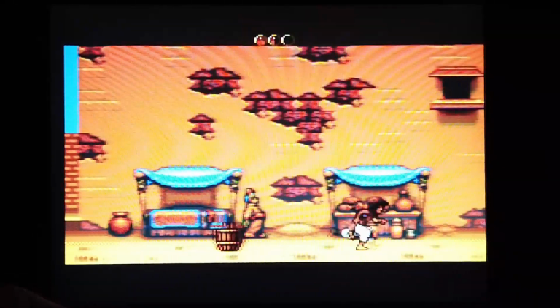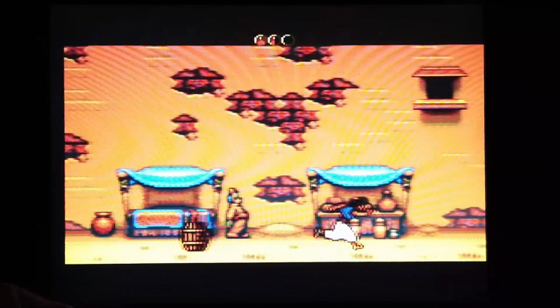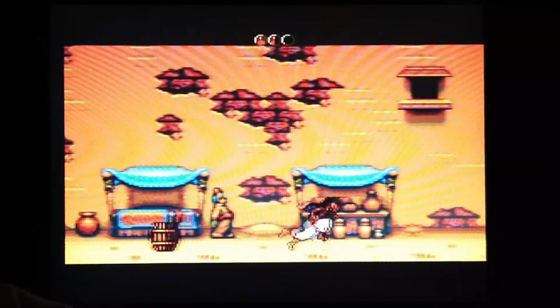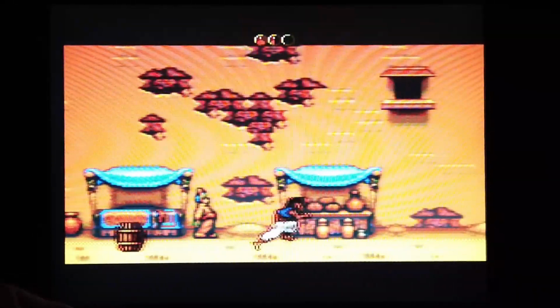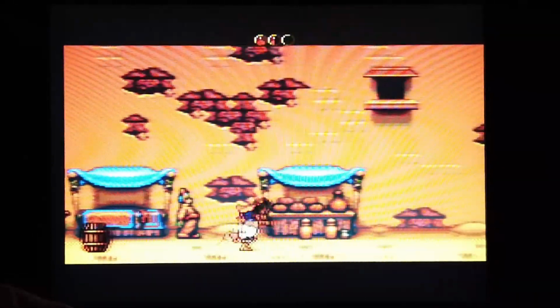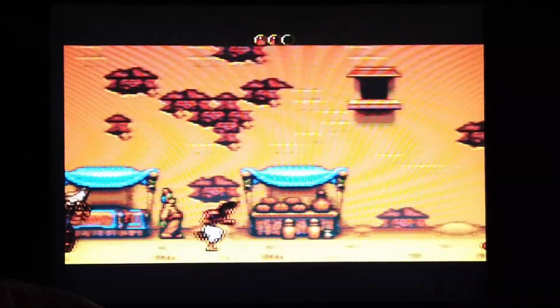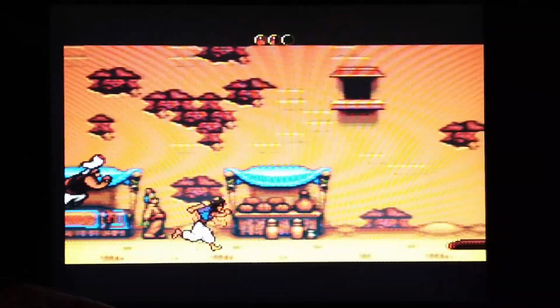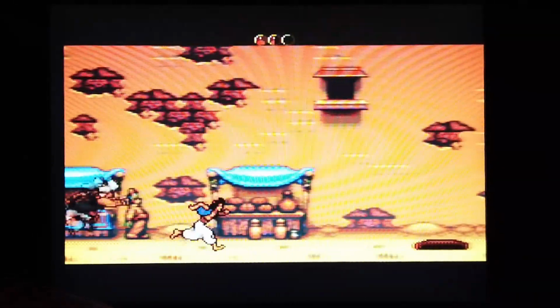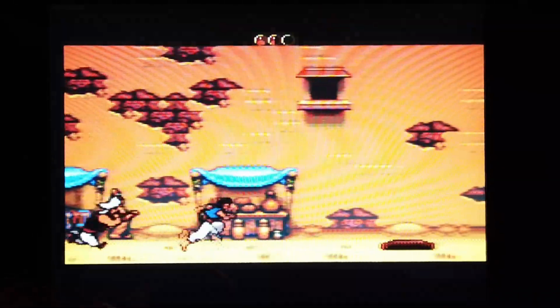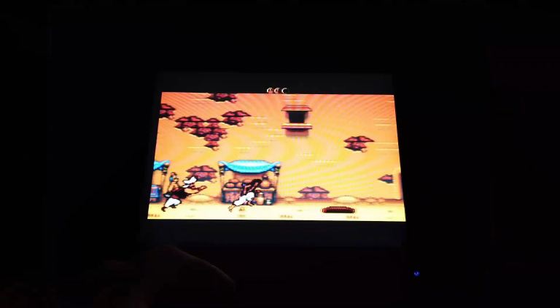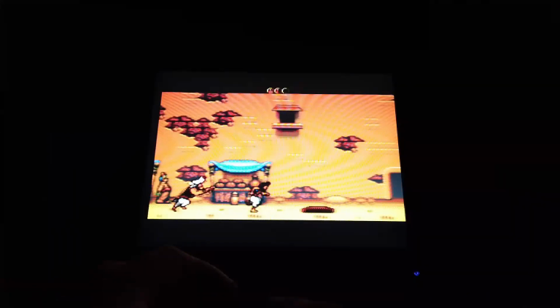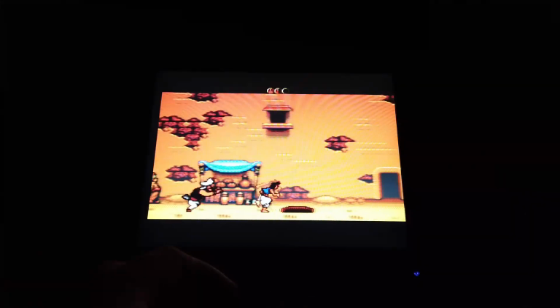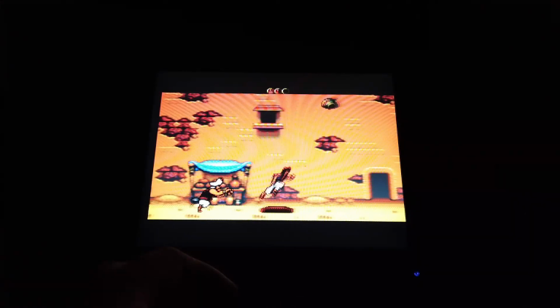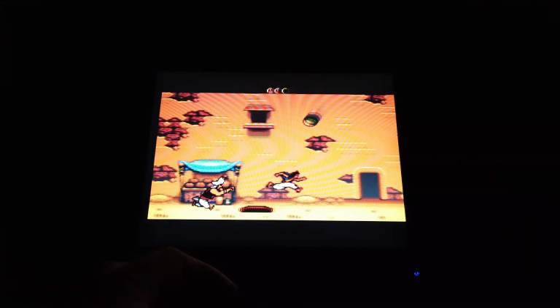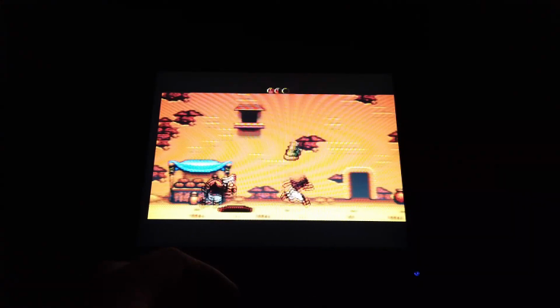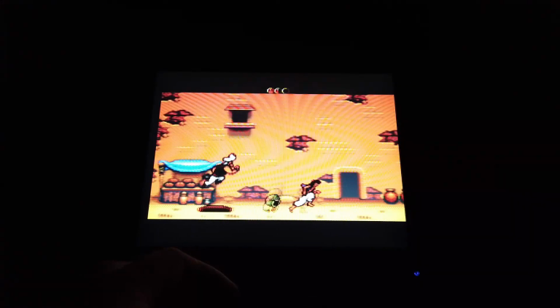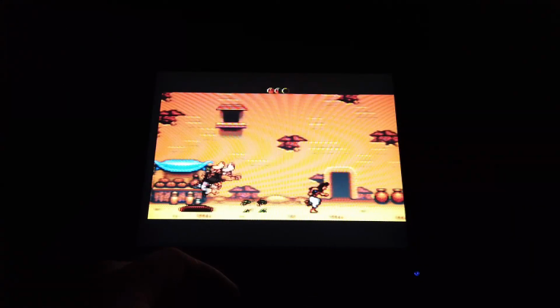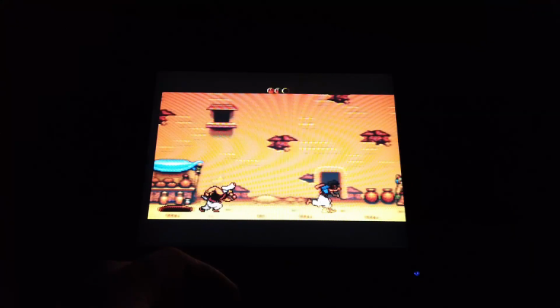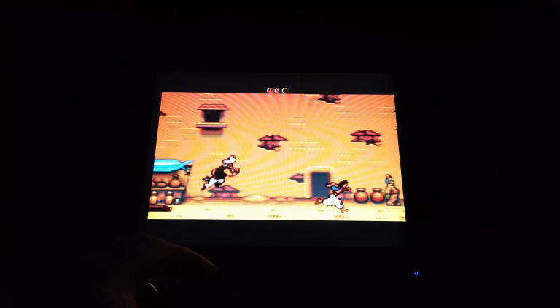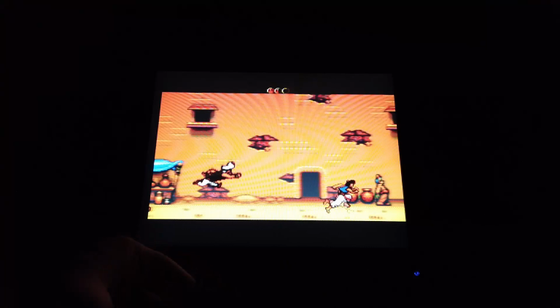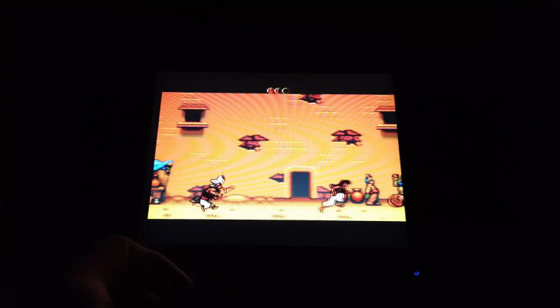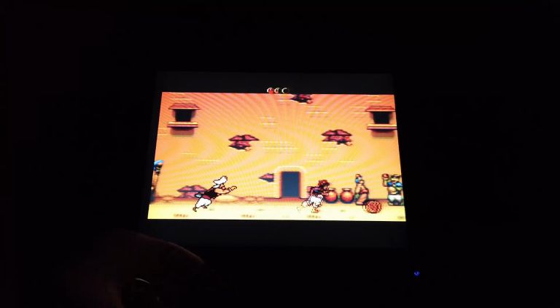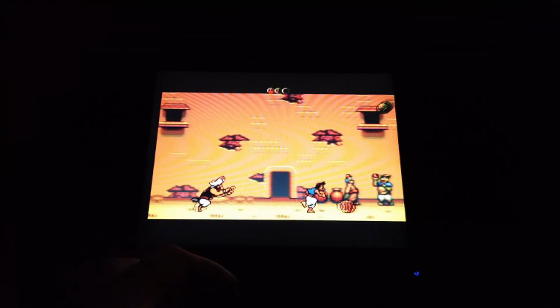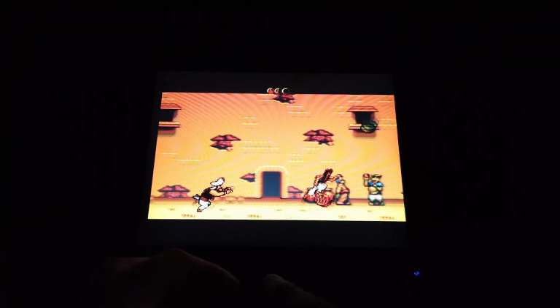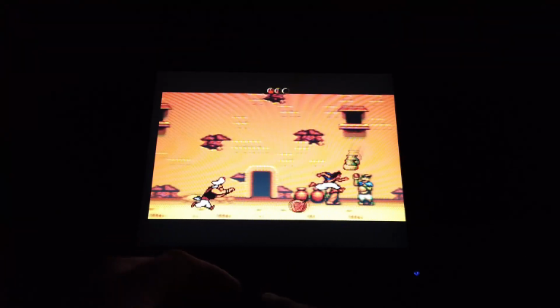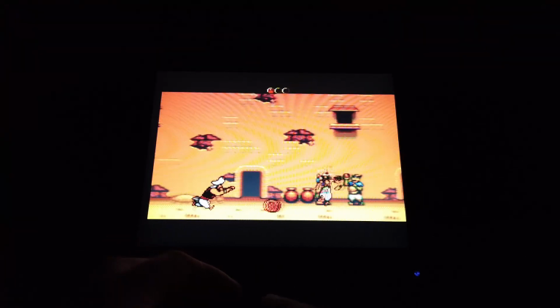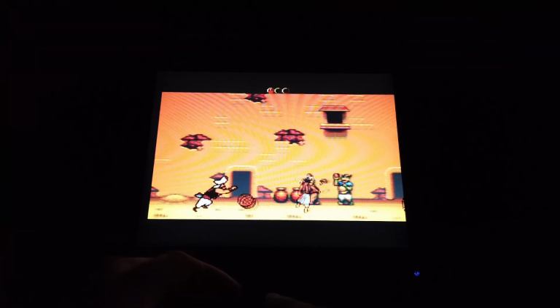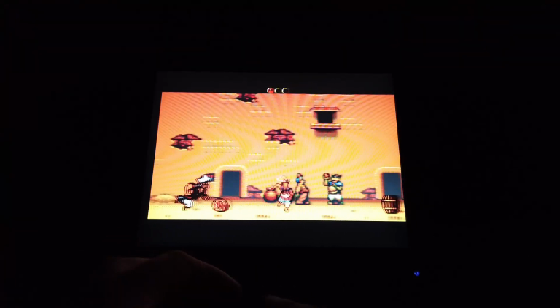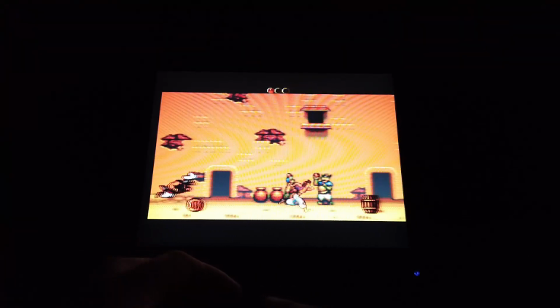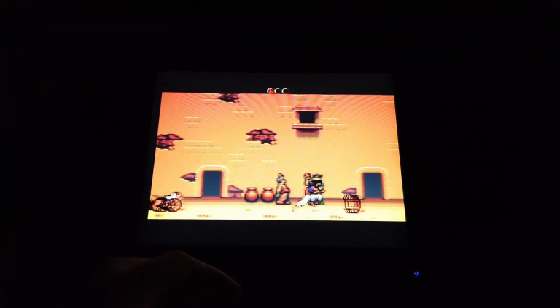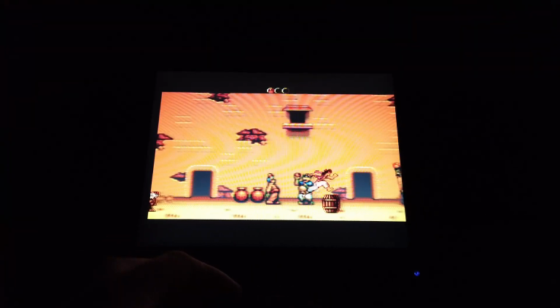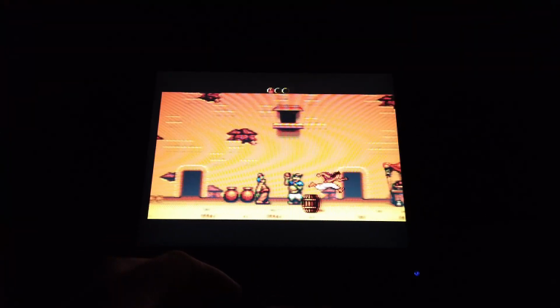This is a really good platform-type game. Really good fun.